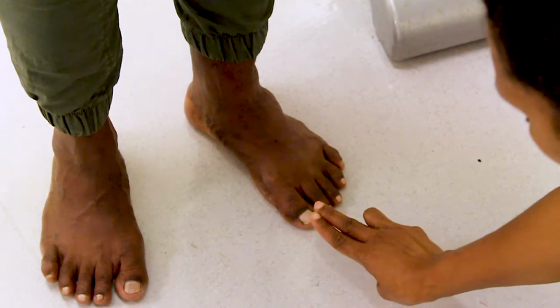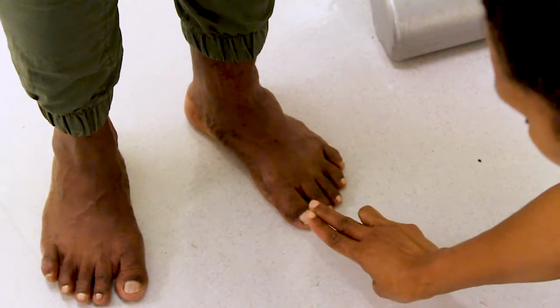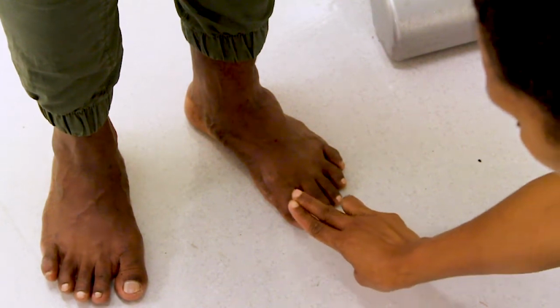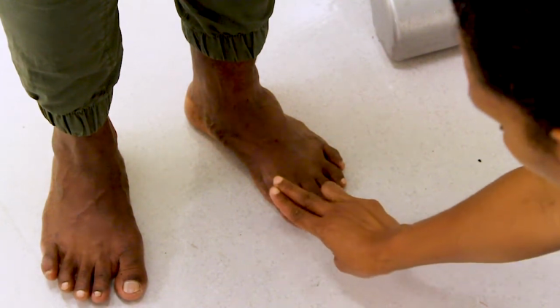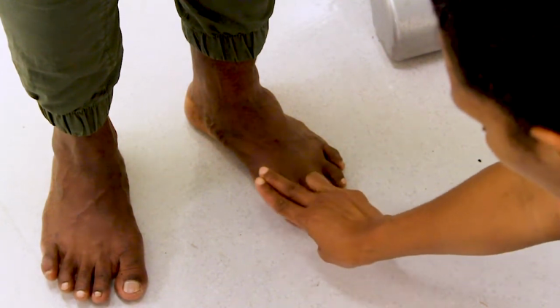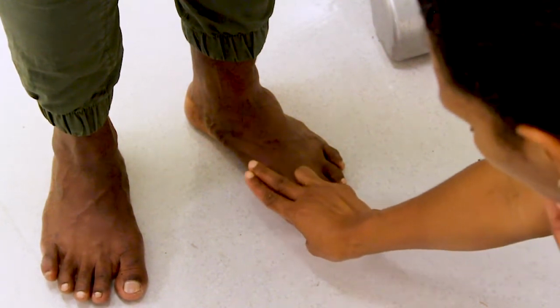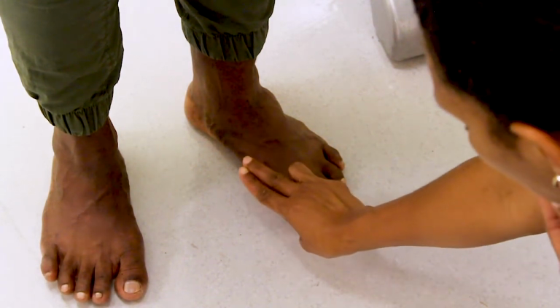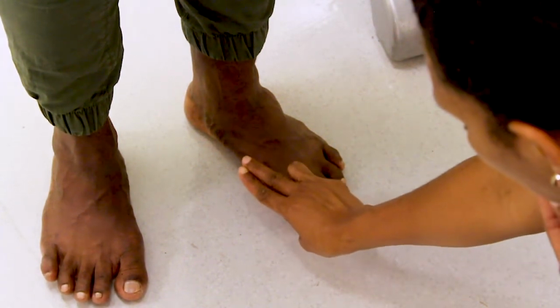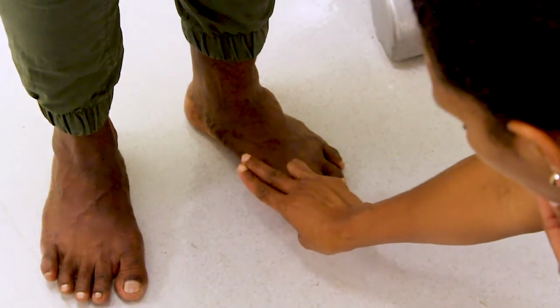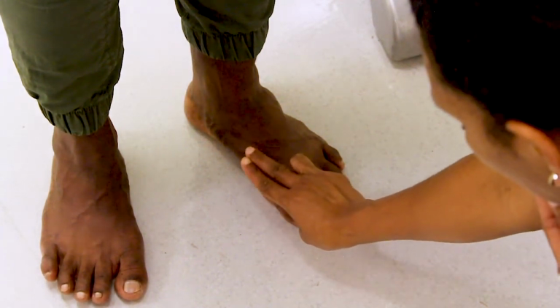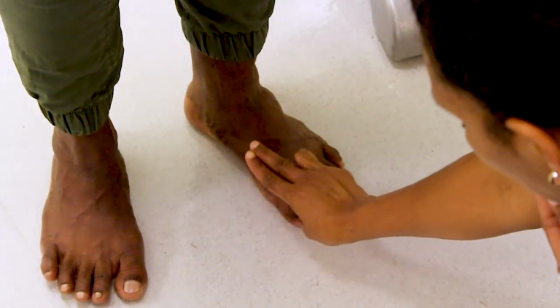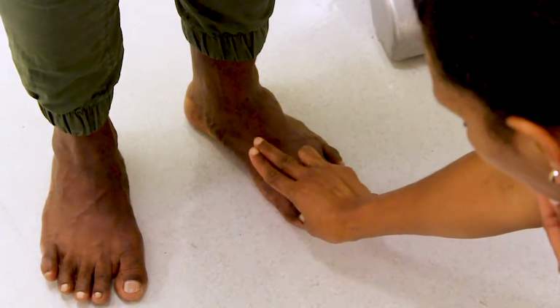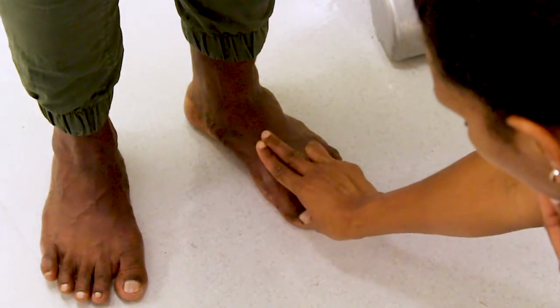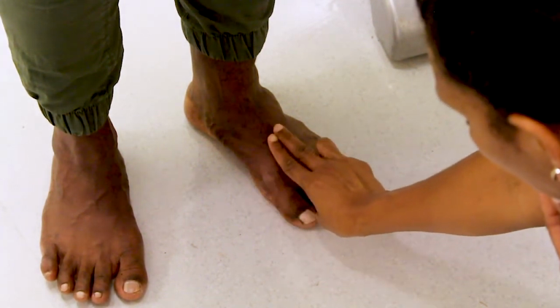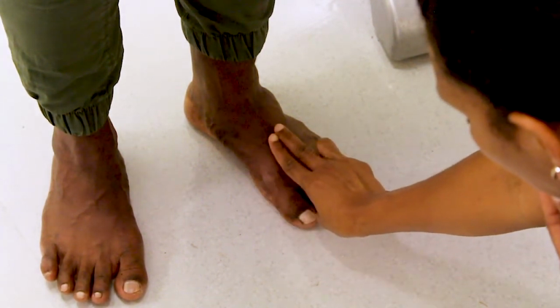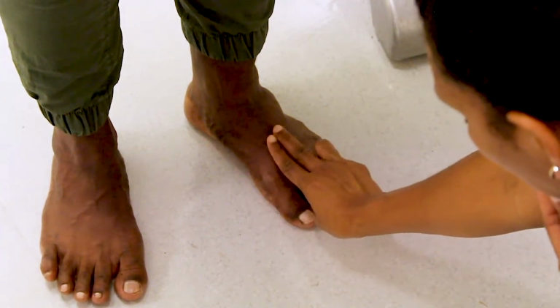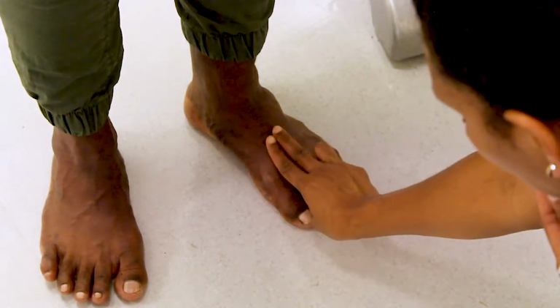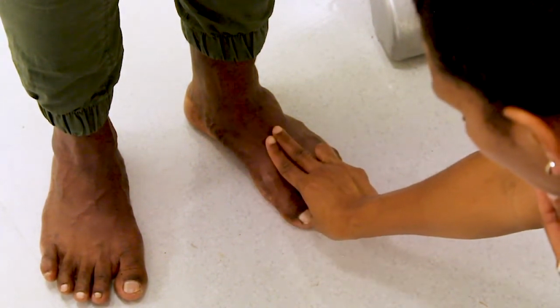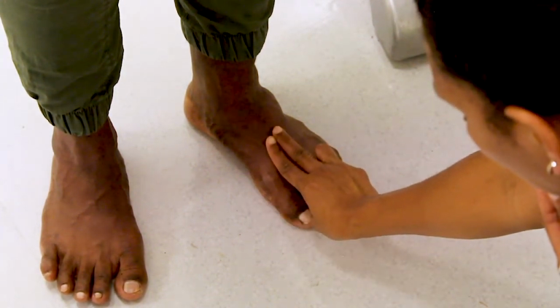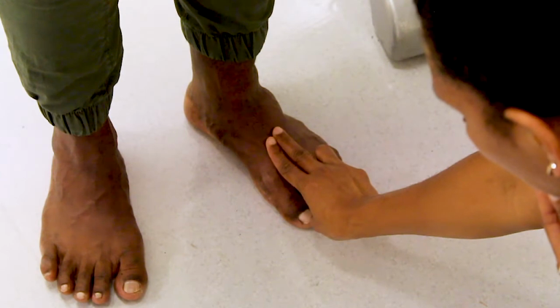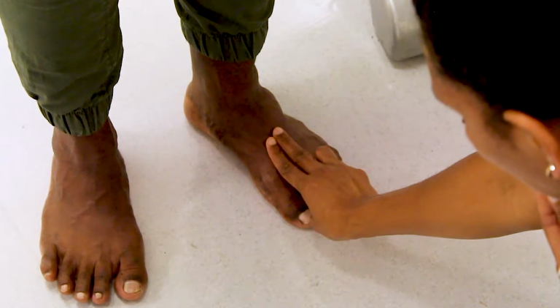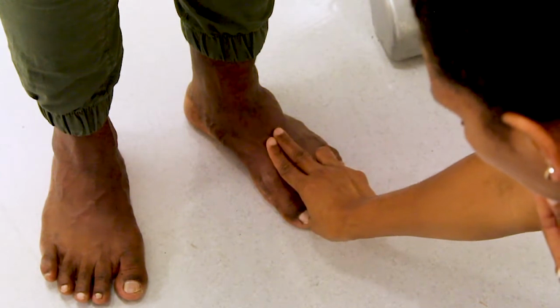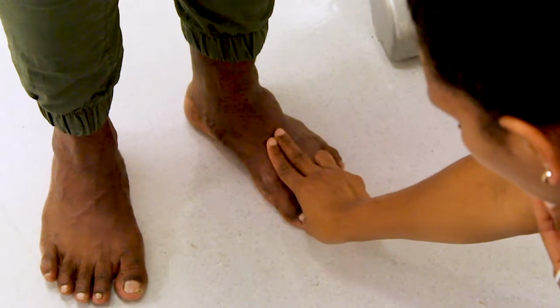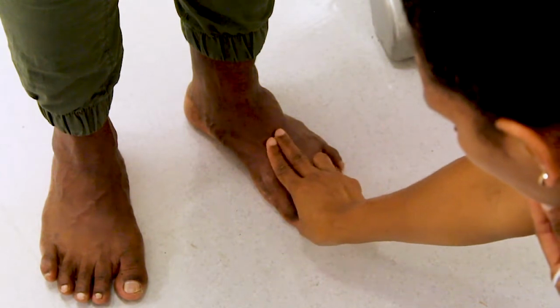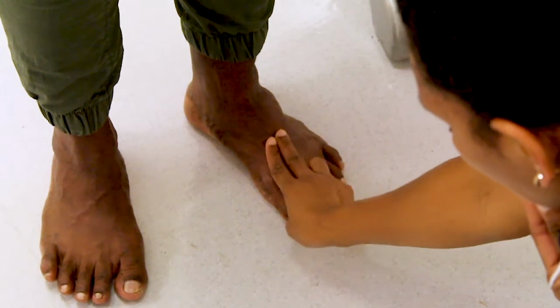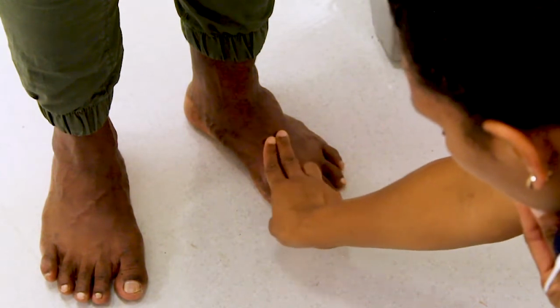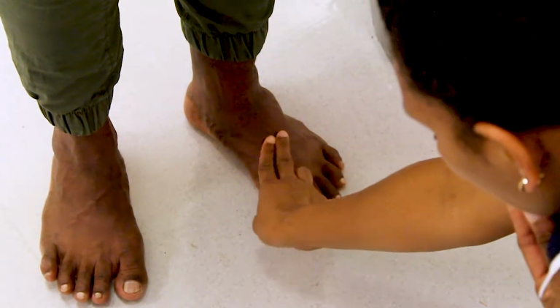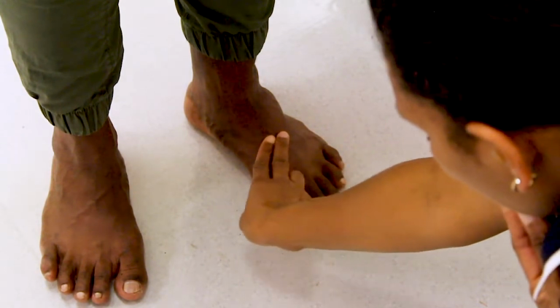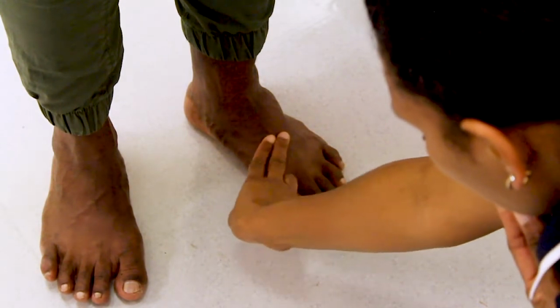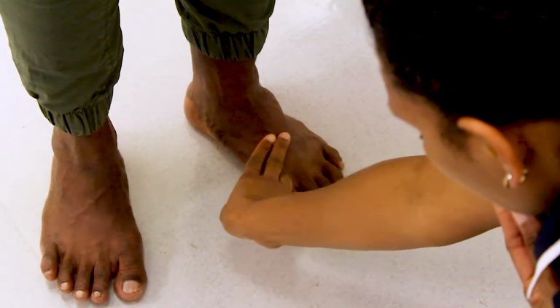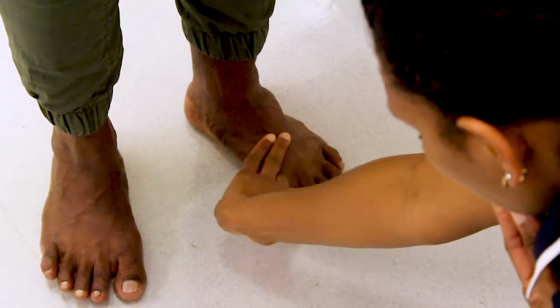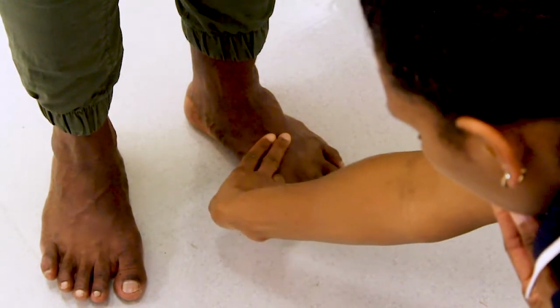Starting at the big toe, work your way to the centre and top of the foot. This is where you should feel the top pulse.